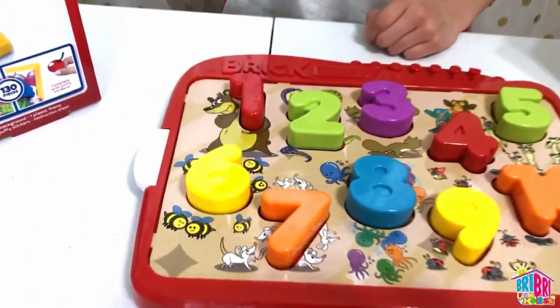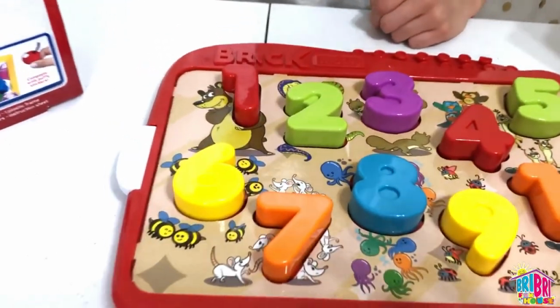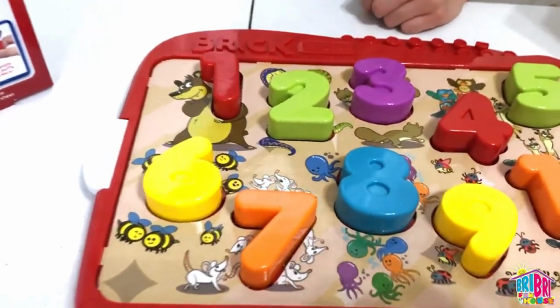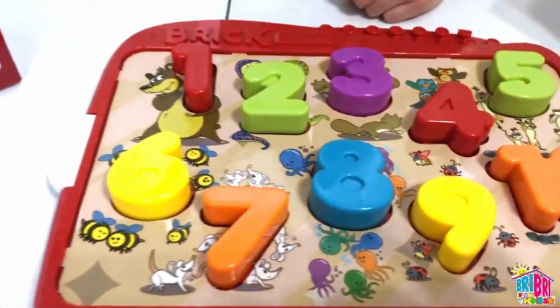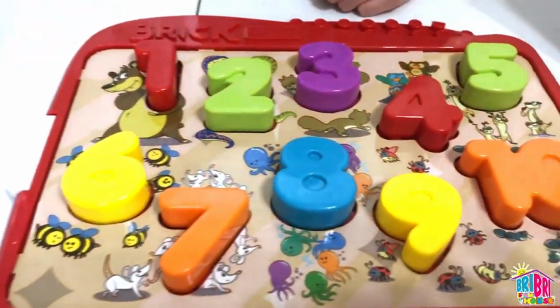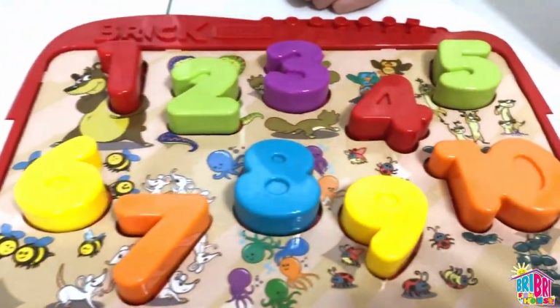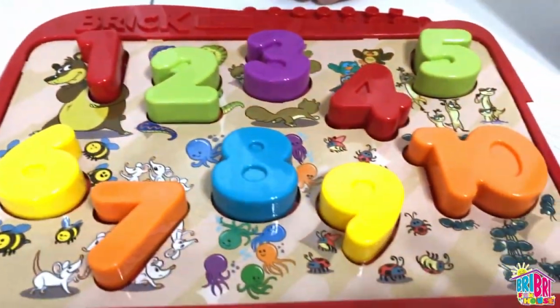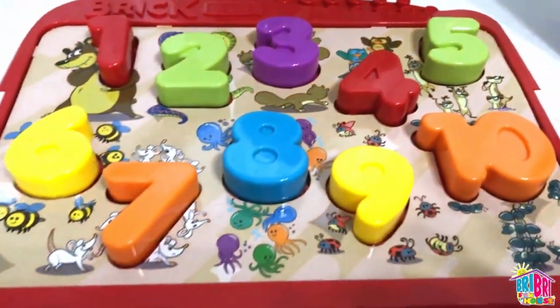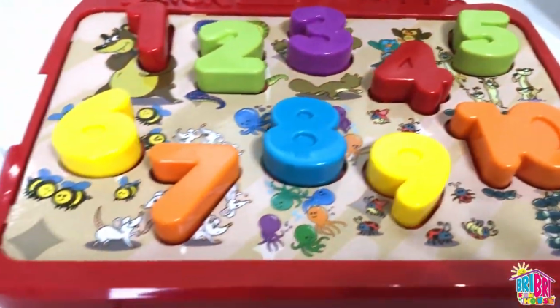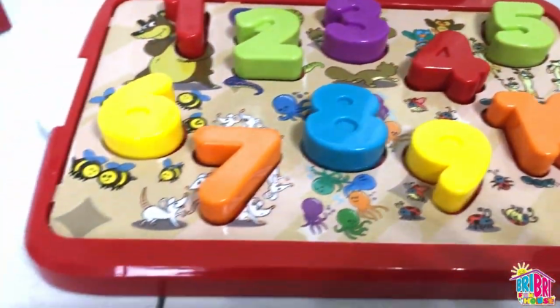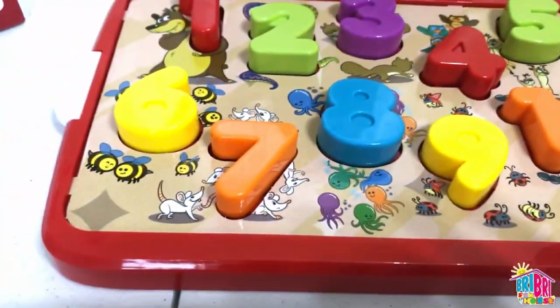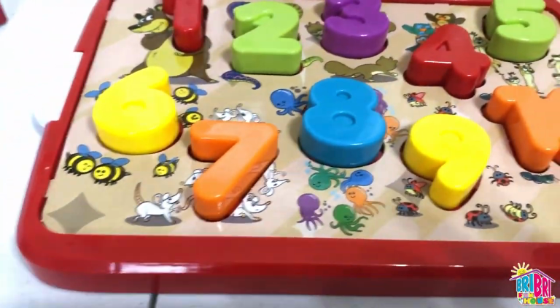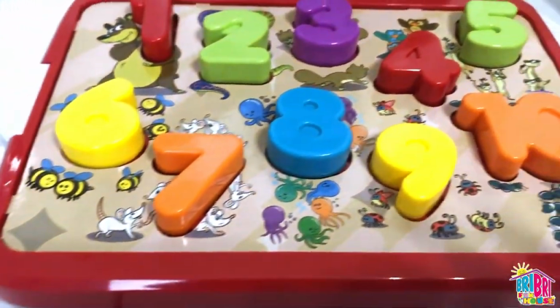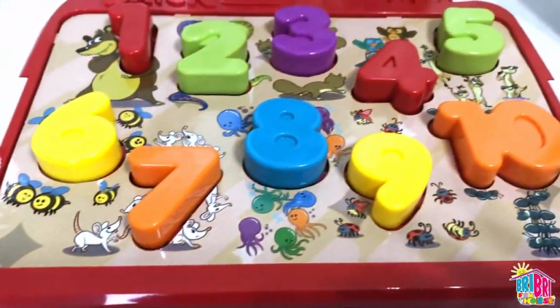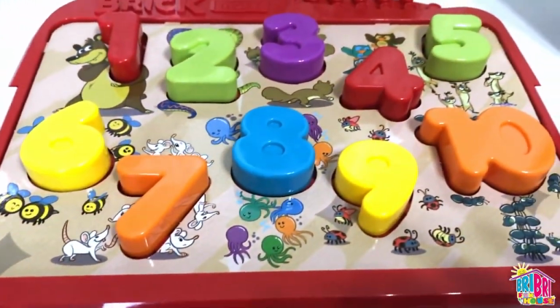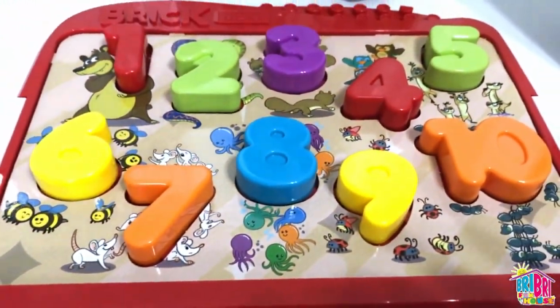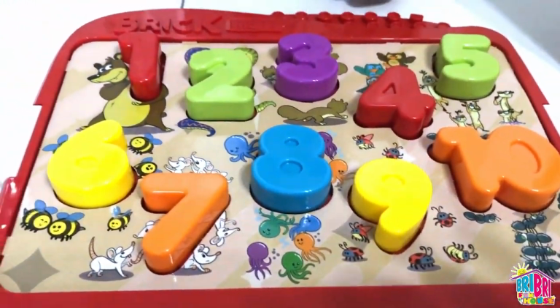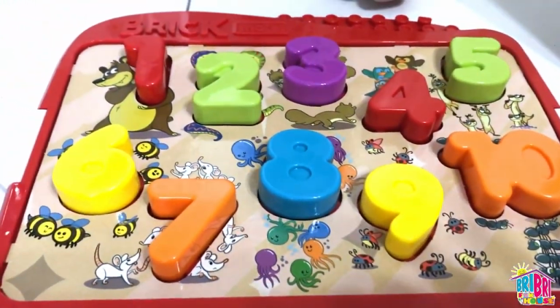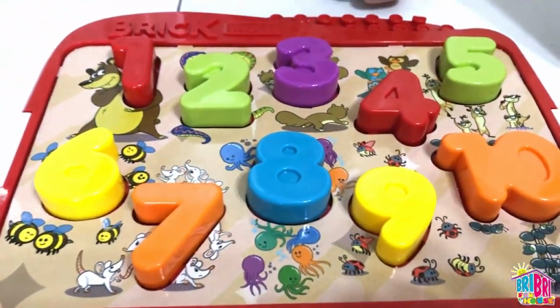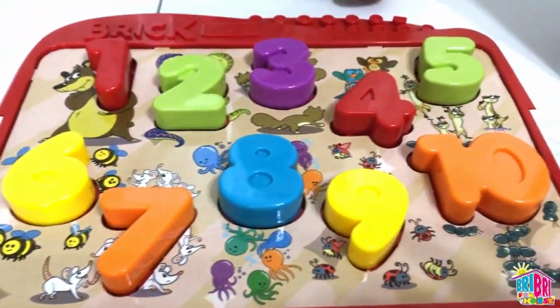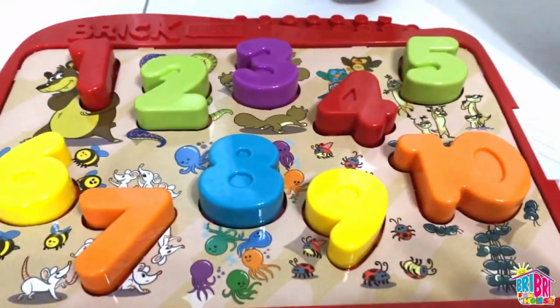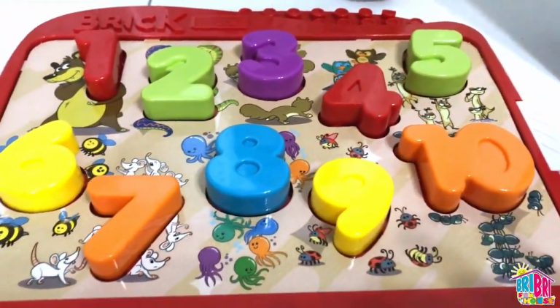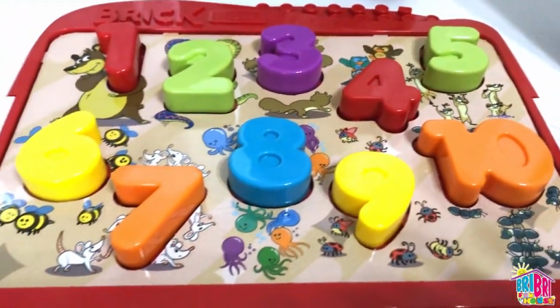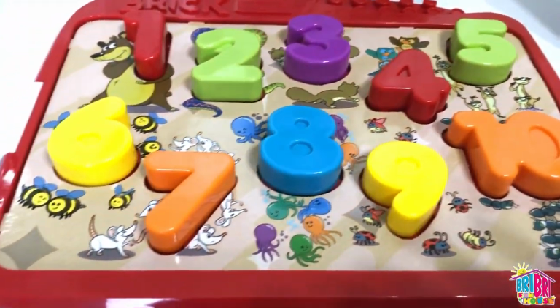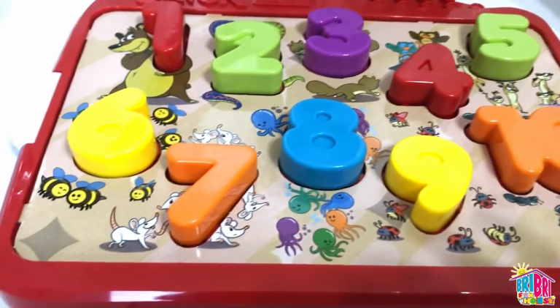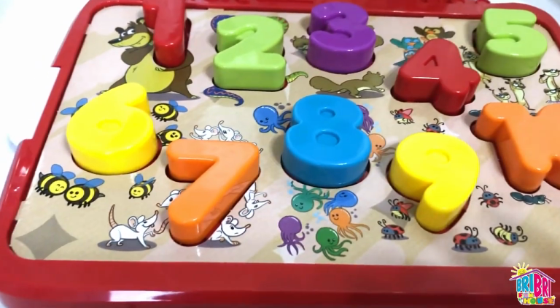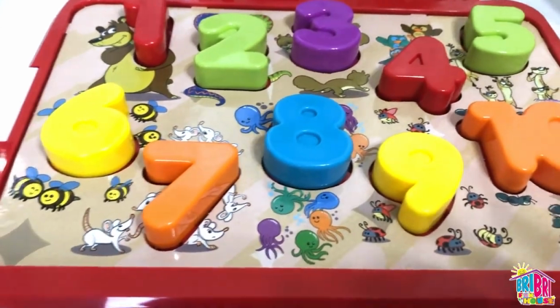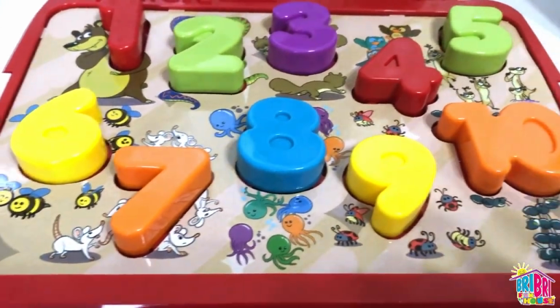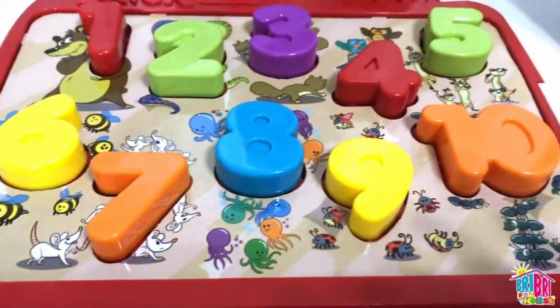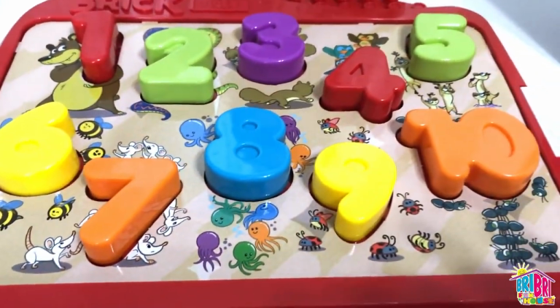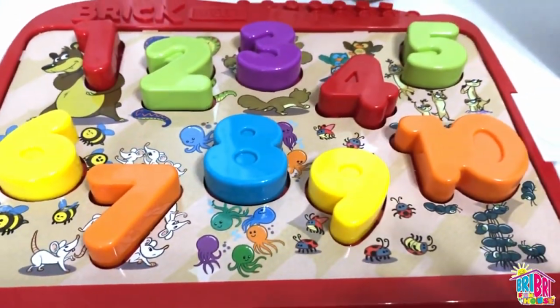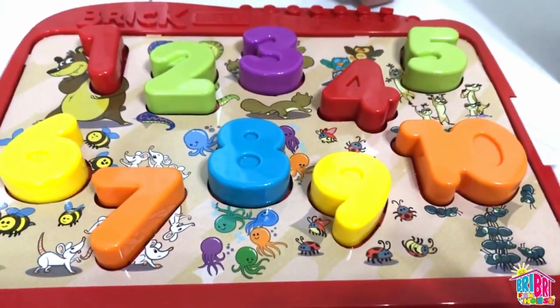One, two, three, four, five, six, seven, eight, nine, ten! Uno, dos, tres, cuatro, cinco, seis, siete, ocho, nueve, diez!